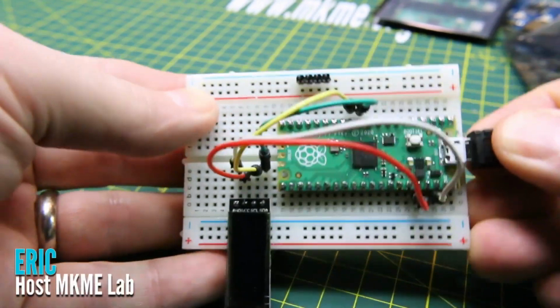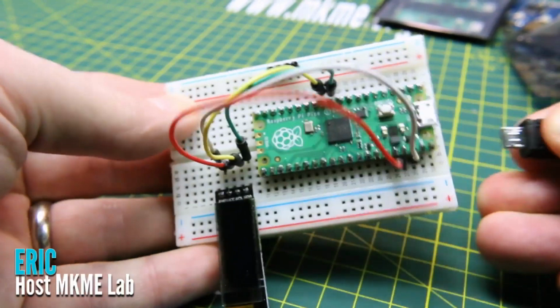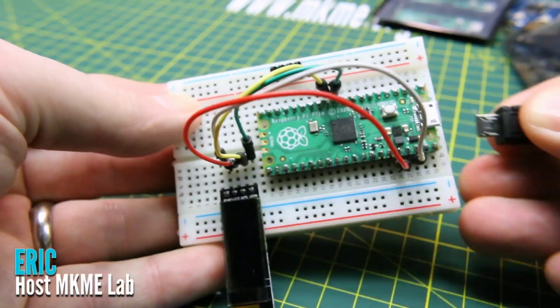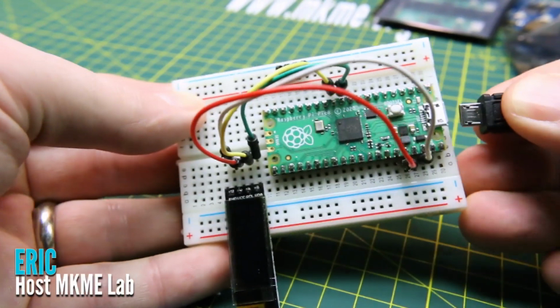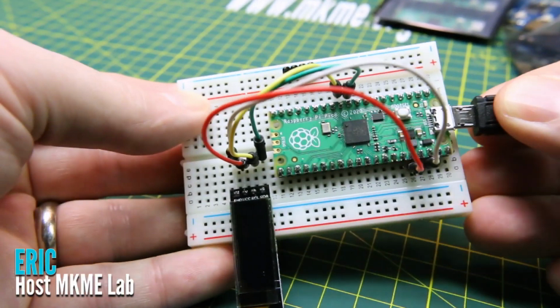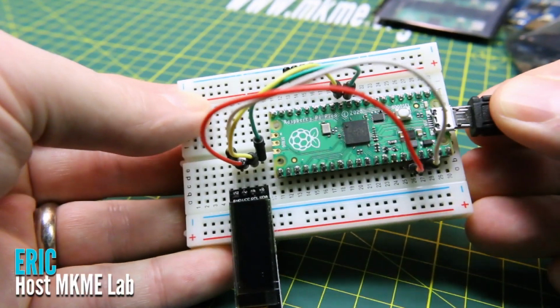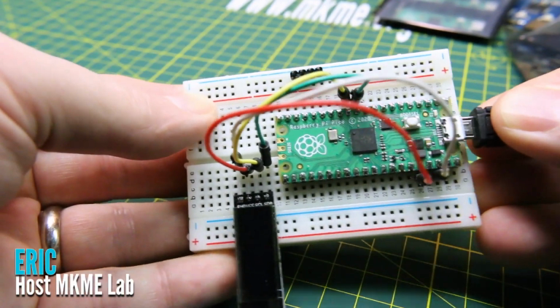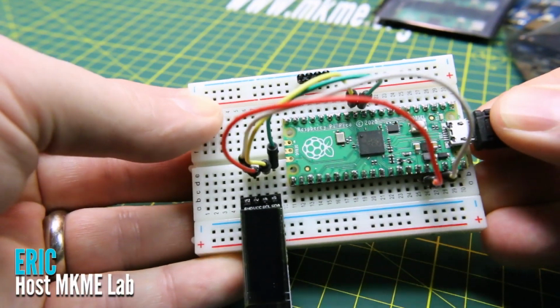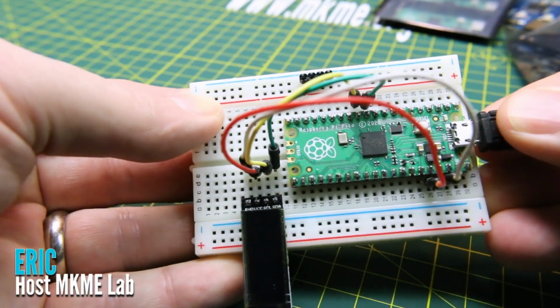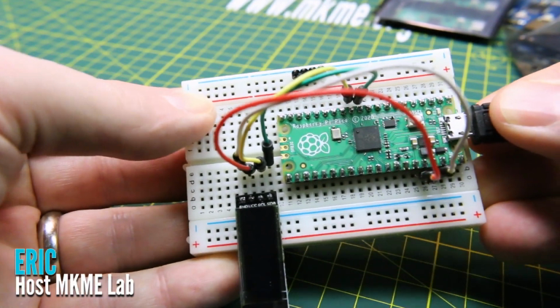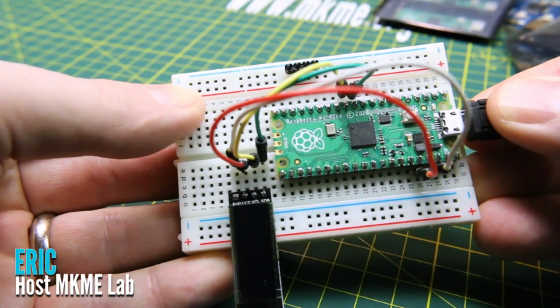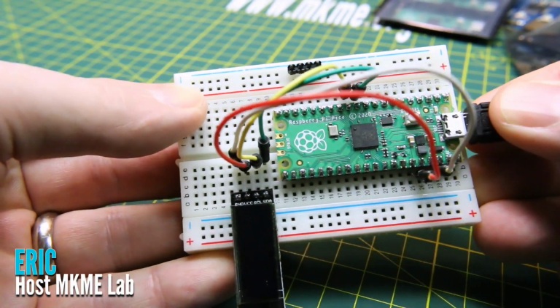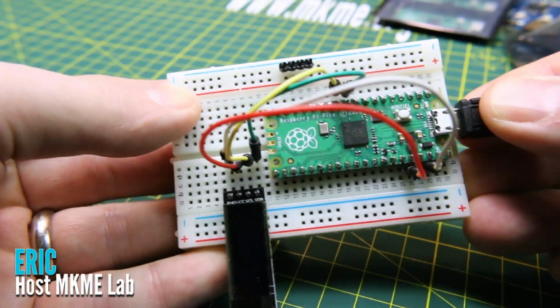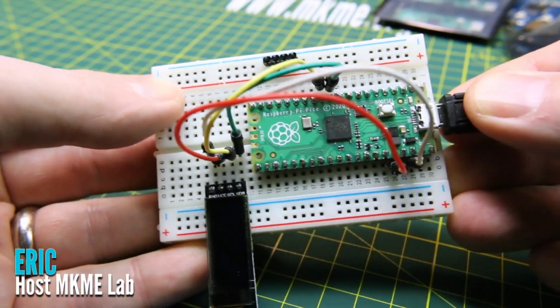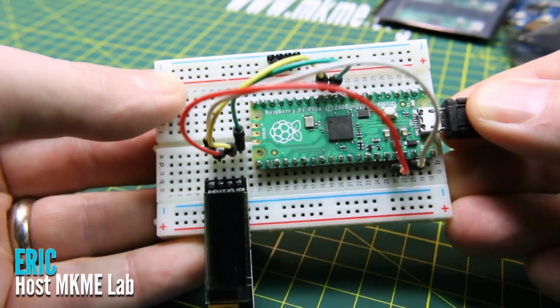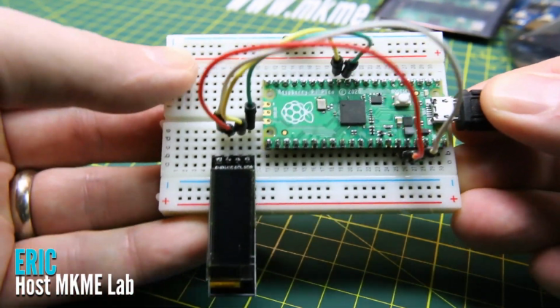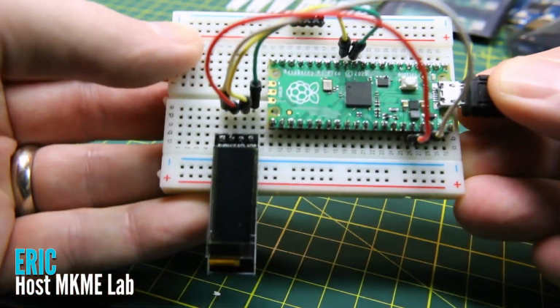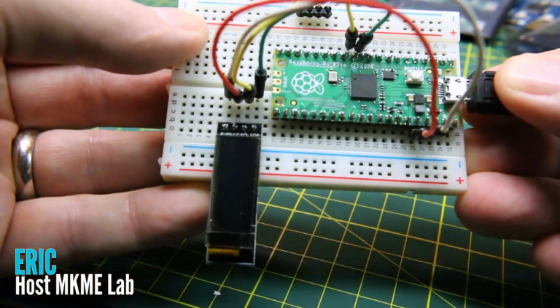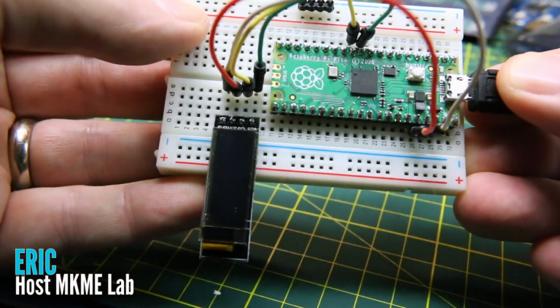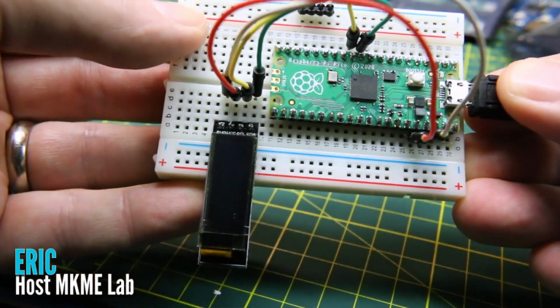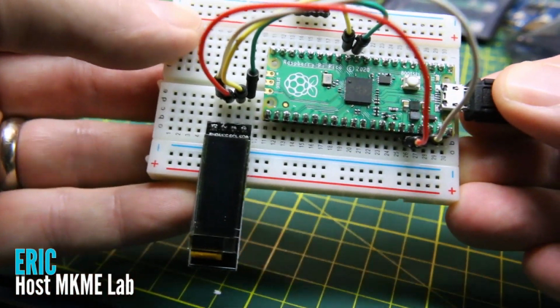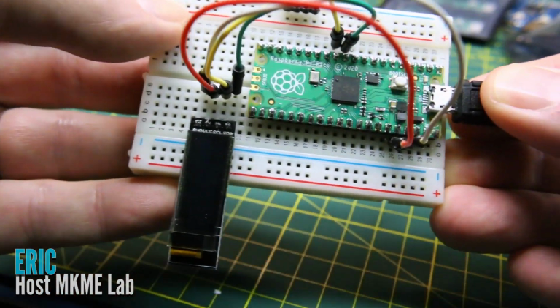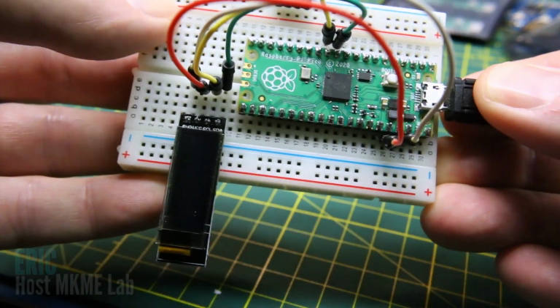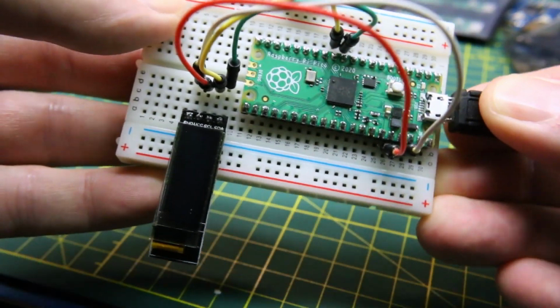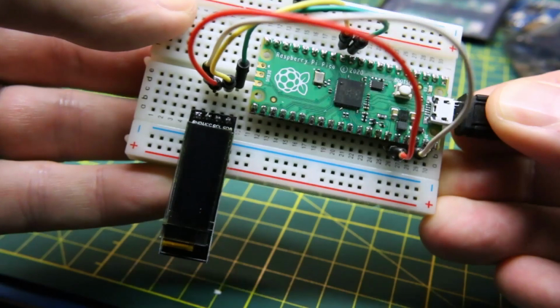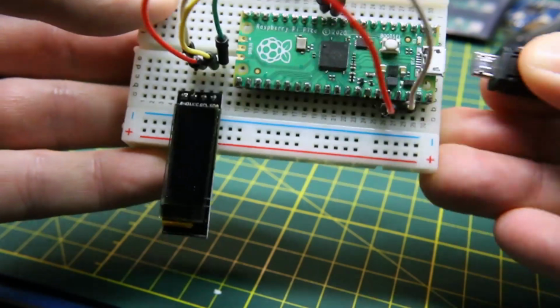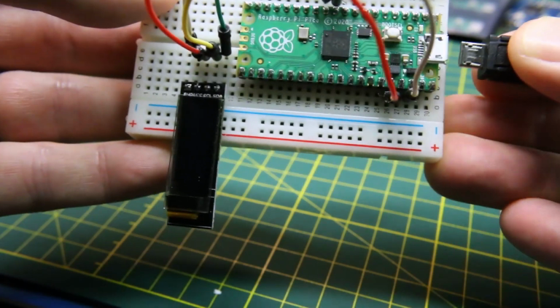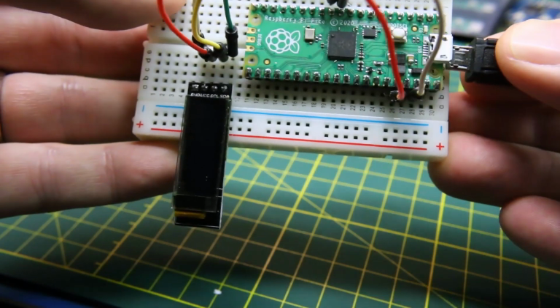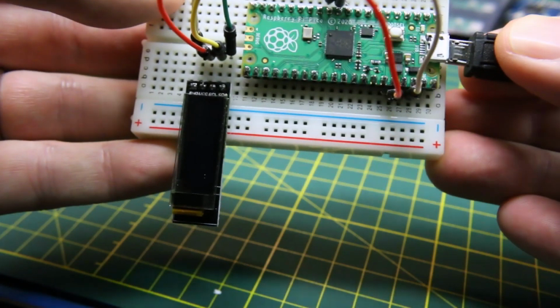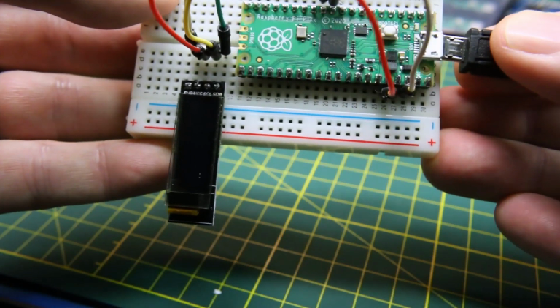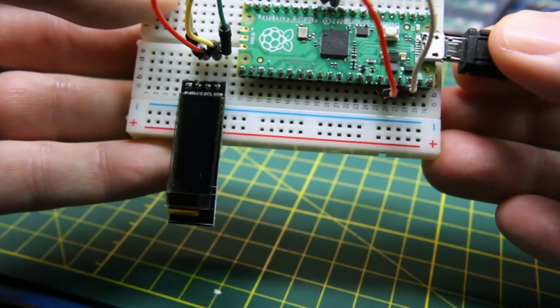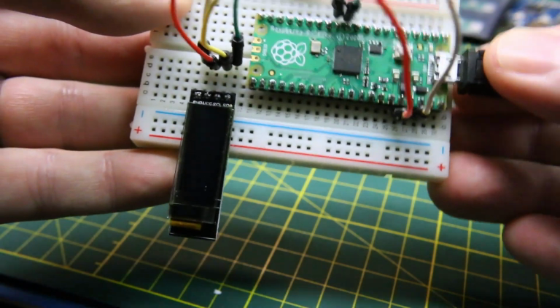So if you're like me and managed to brick your Raspberry Pi Pico, I'll show you an easy way to get it back going again.